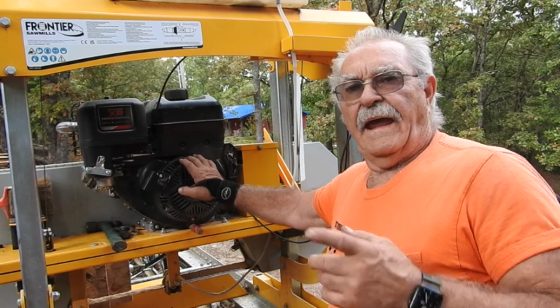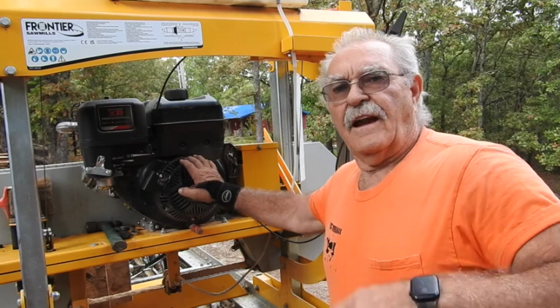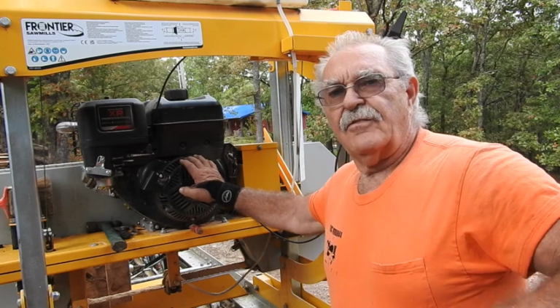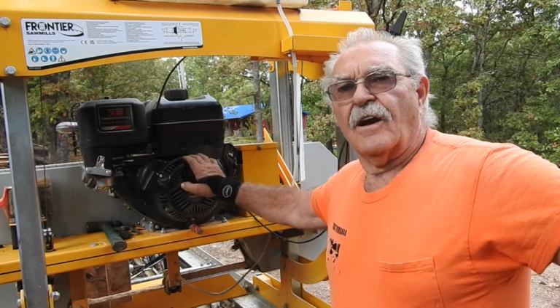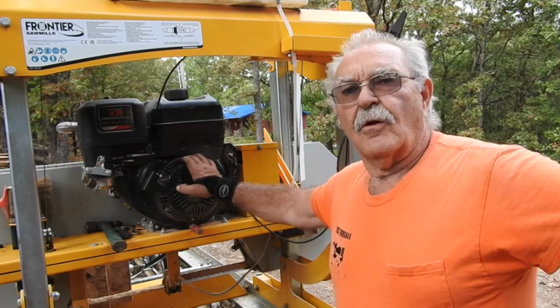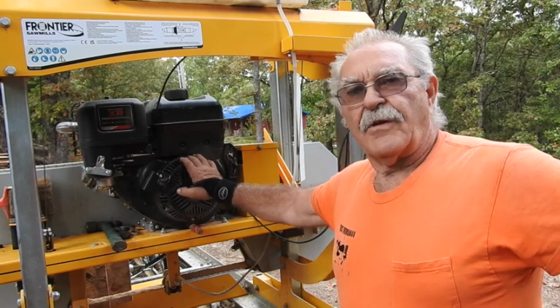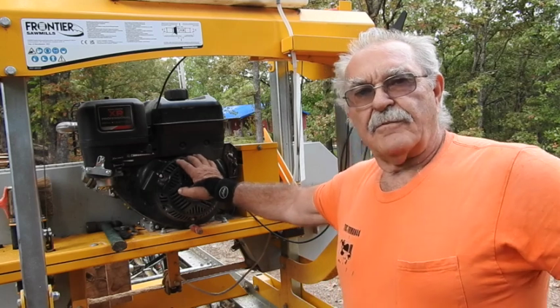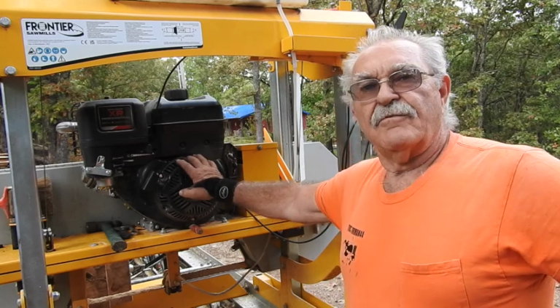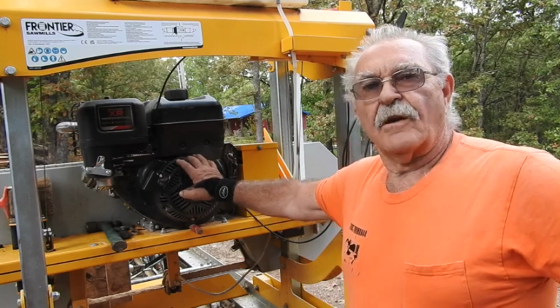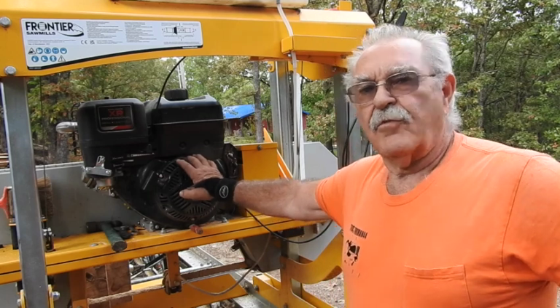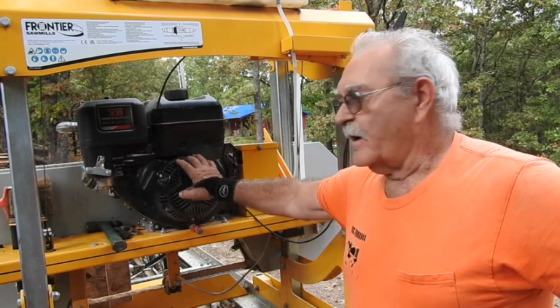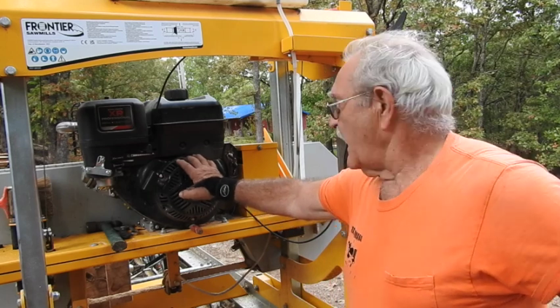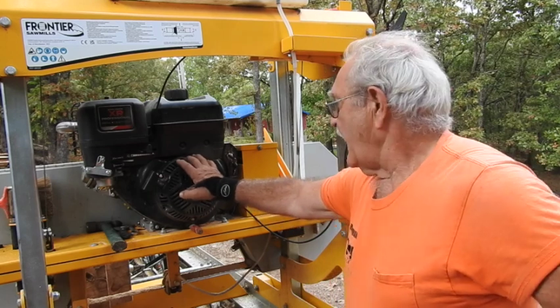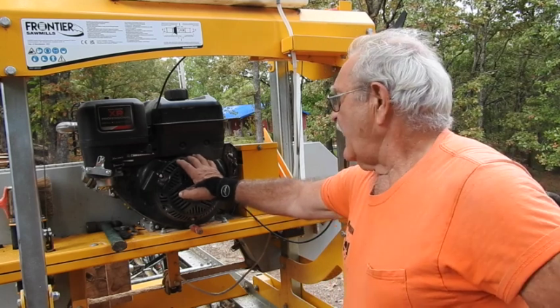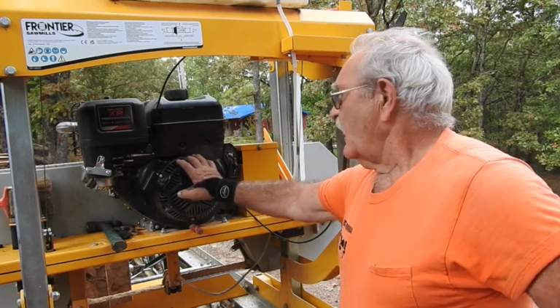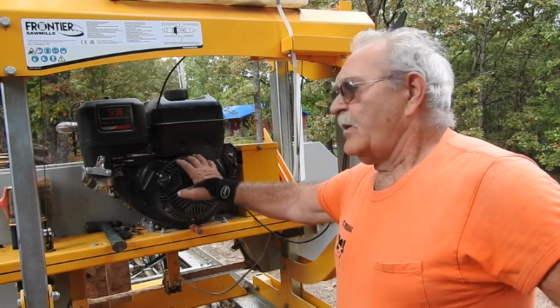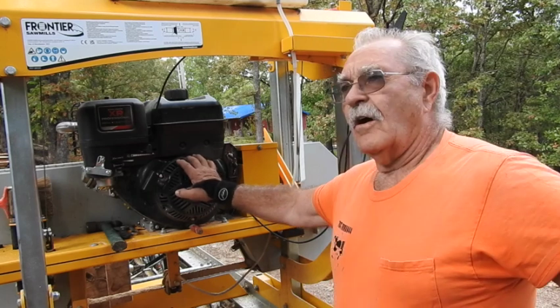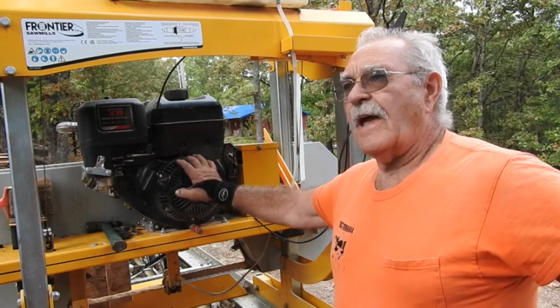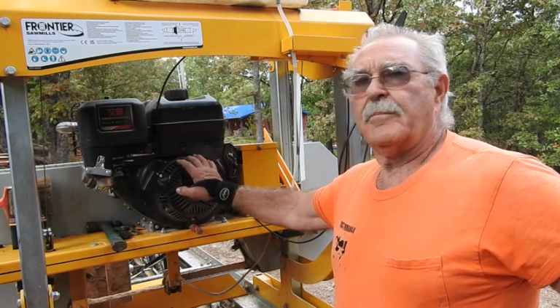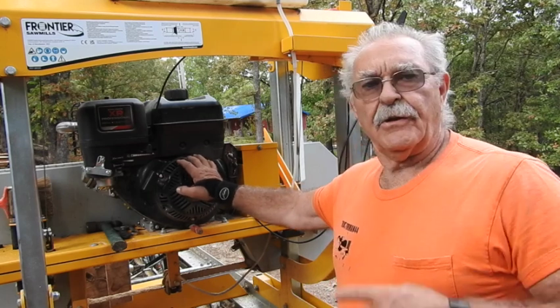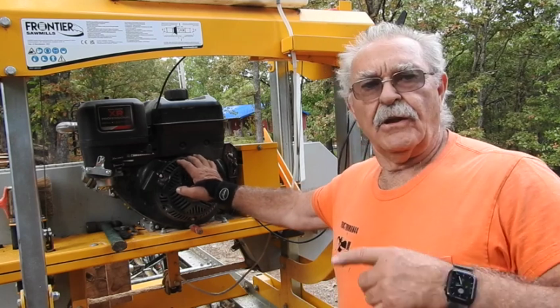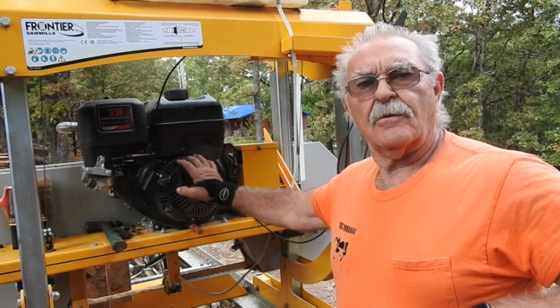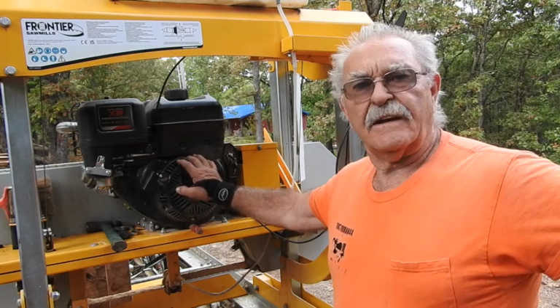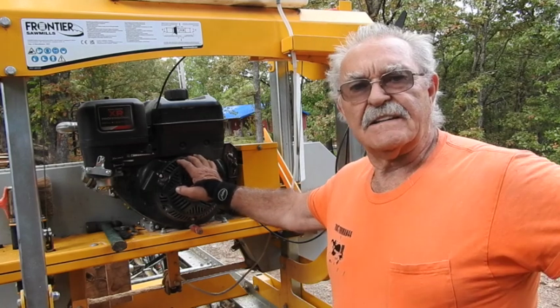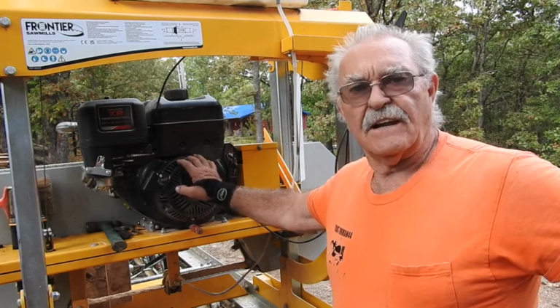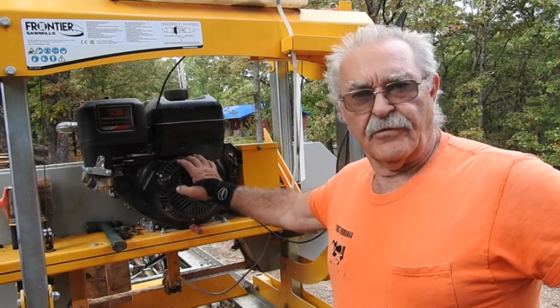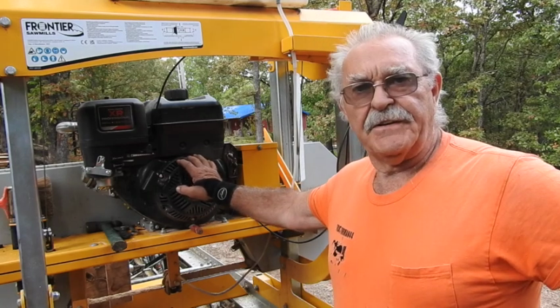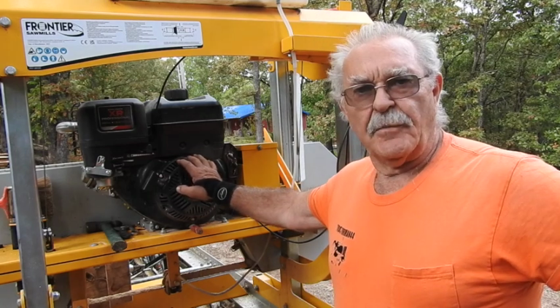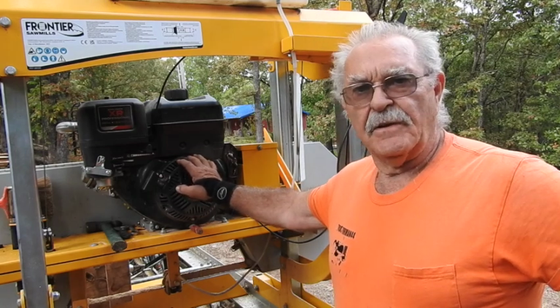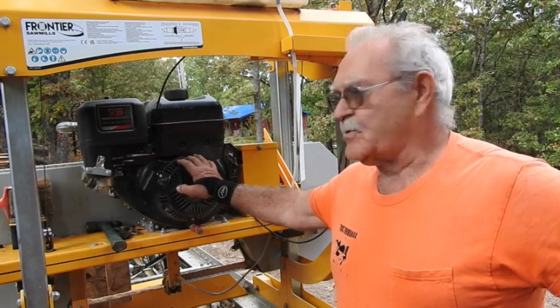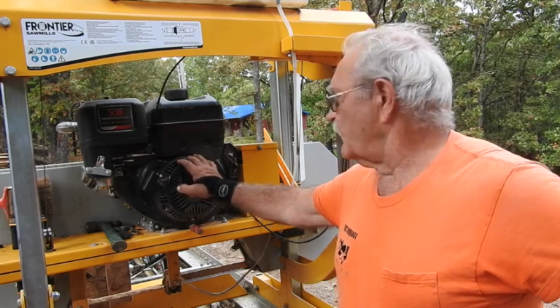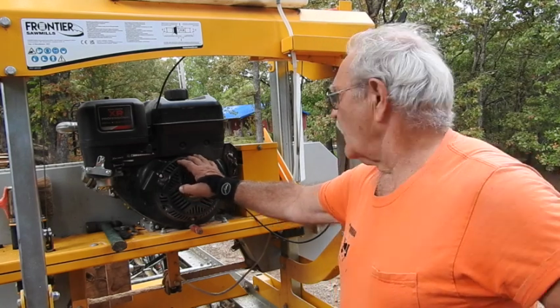Good afternoon everyone. TrackMan44 here. I've had pretty good luck with this Frontier Mill so far.